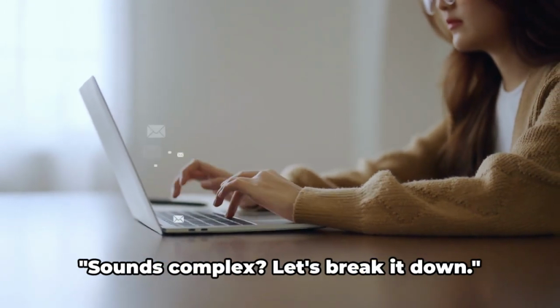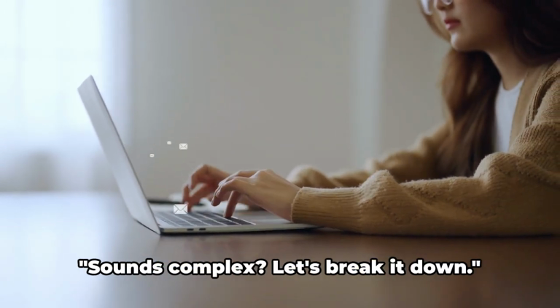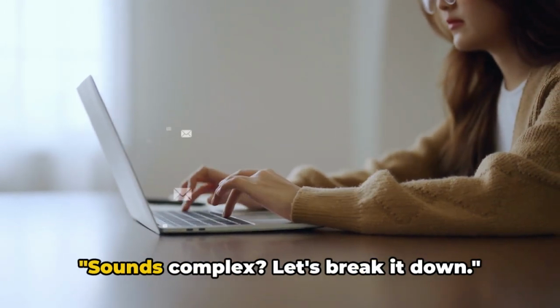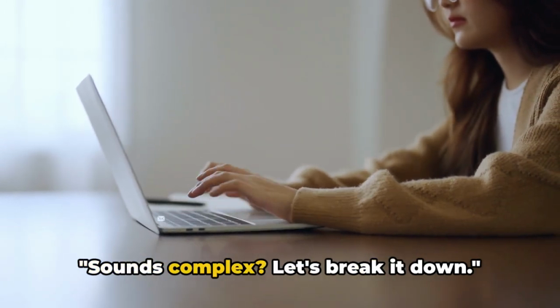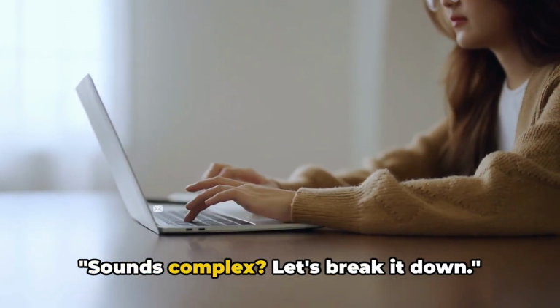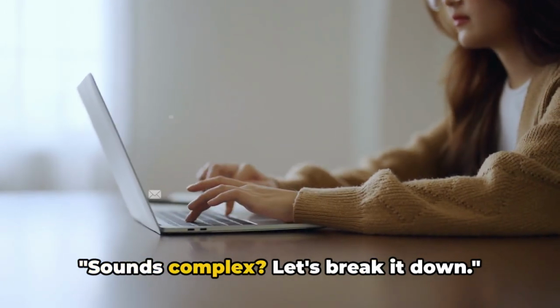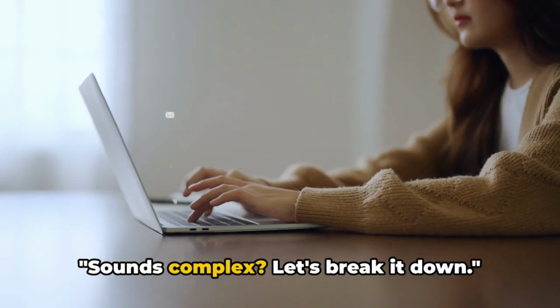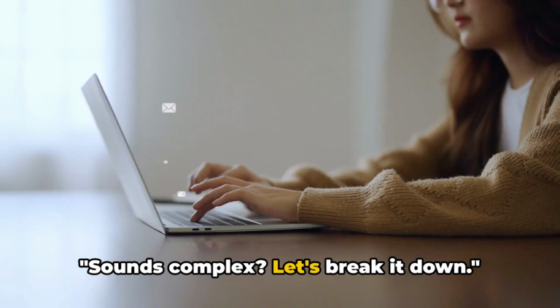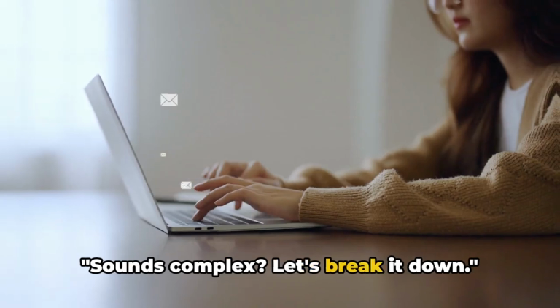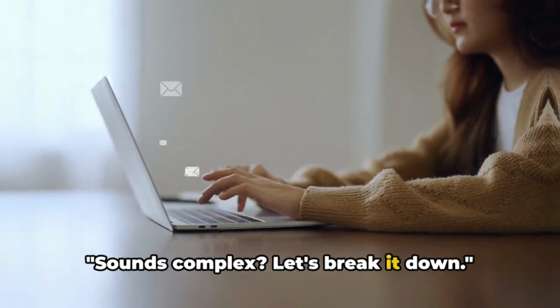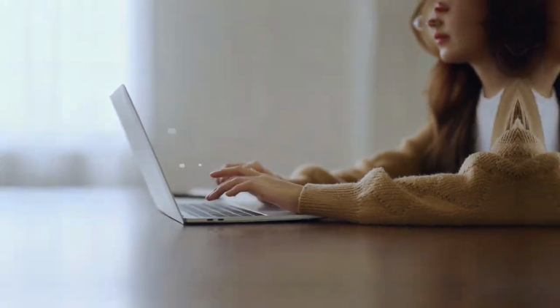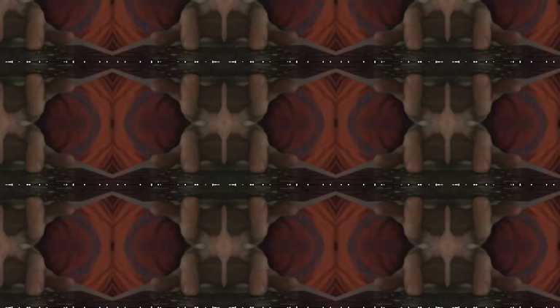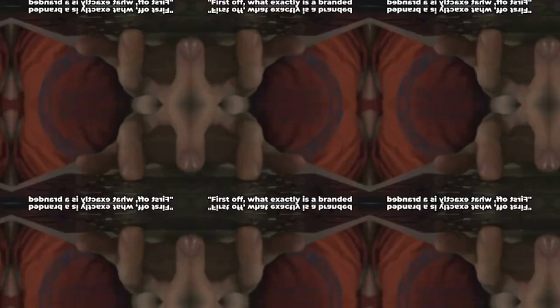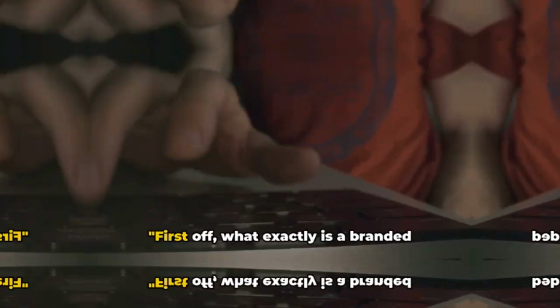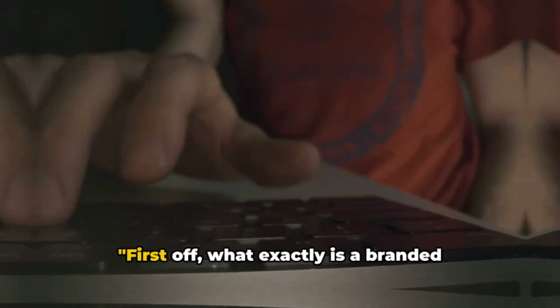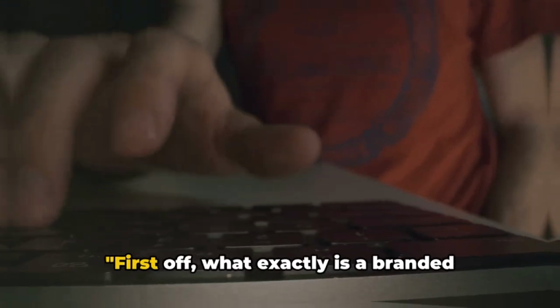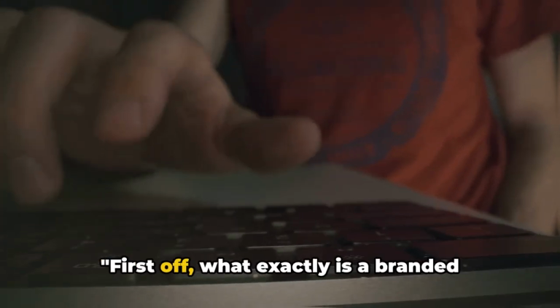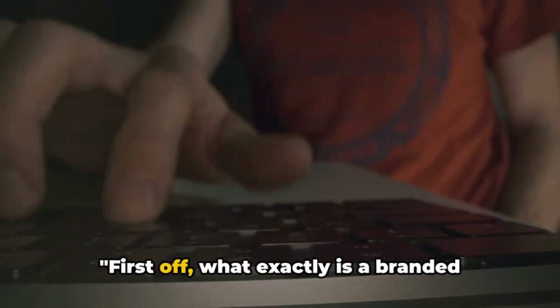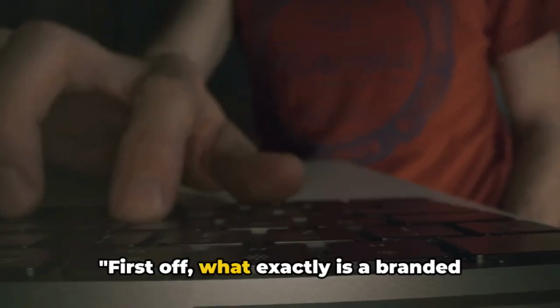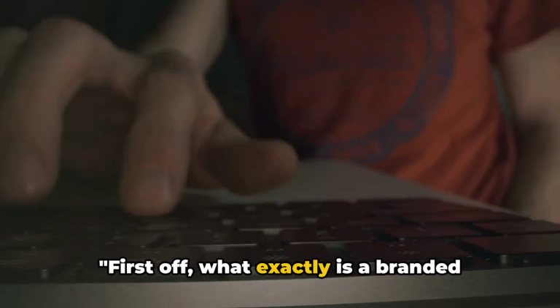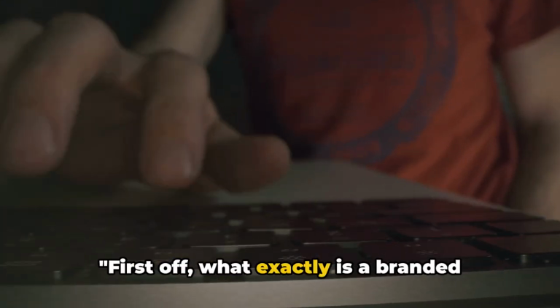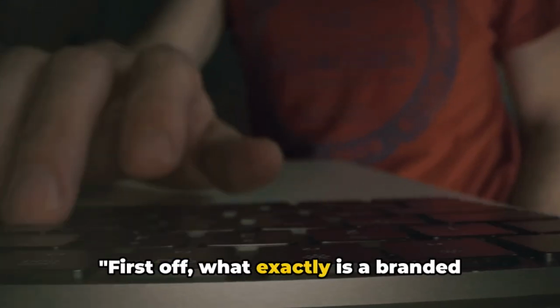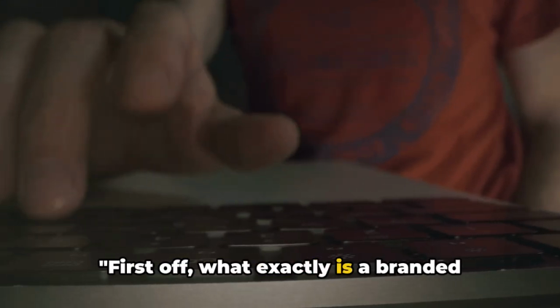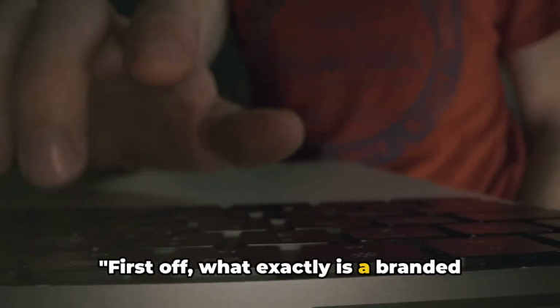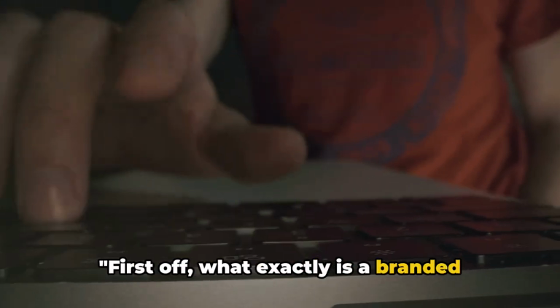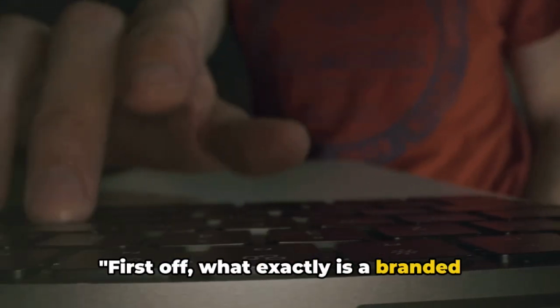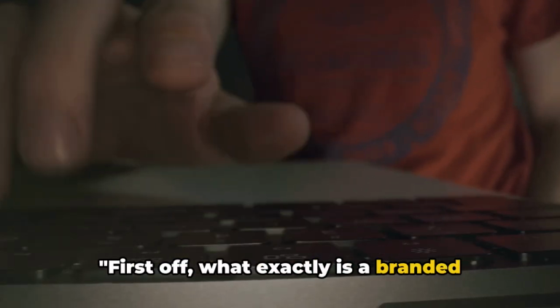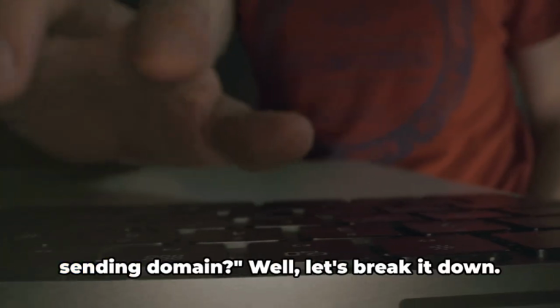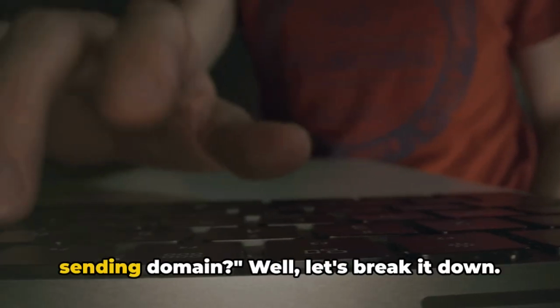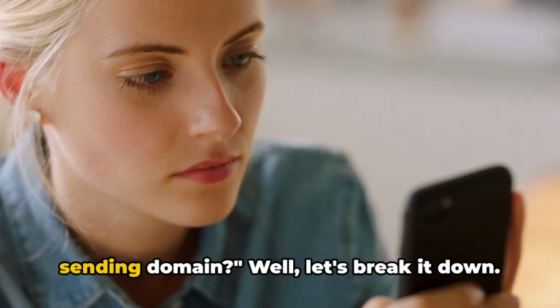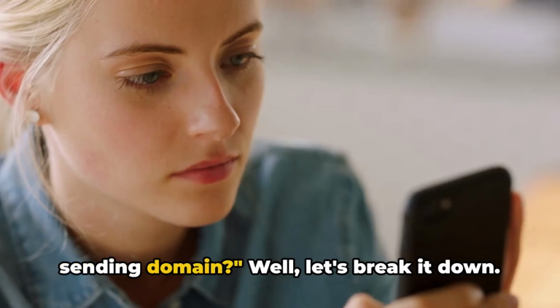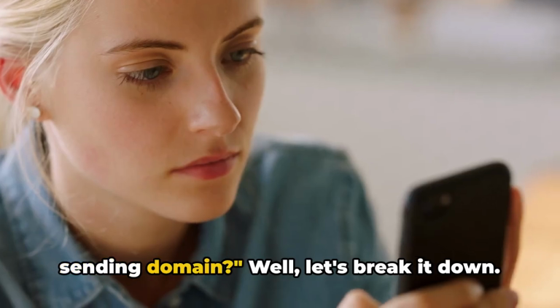Sounds complex? Let's break it down. First off, what exactly is a branded sending domain?